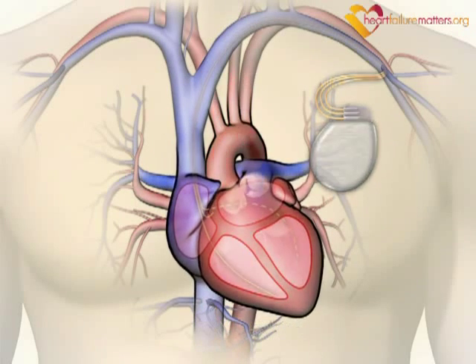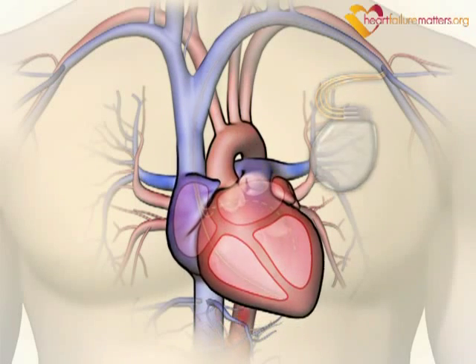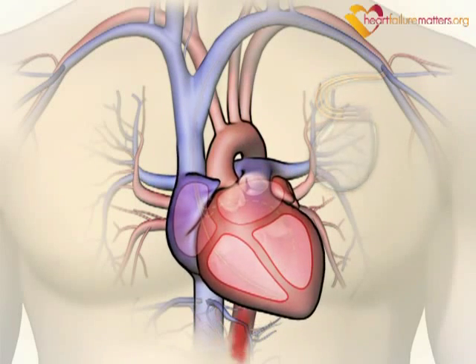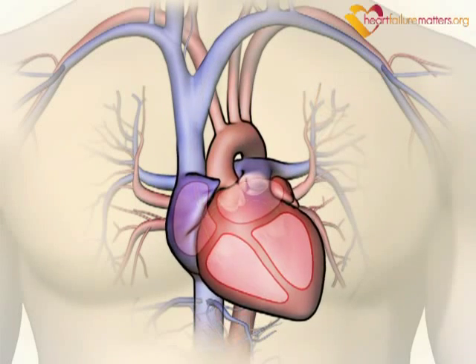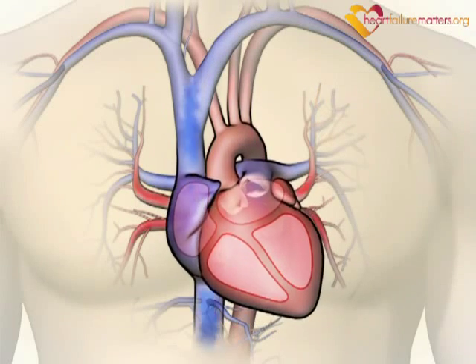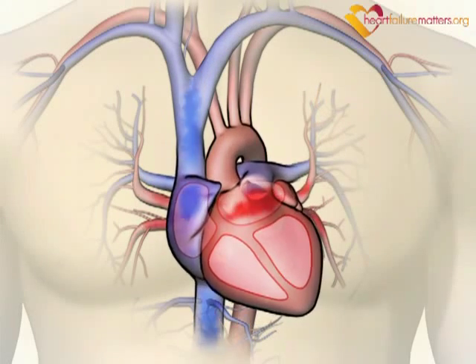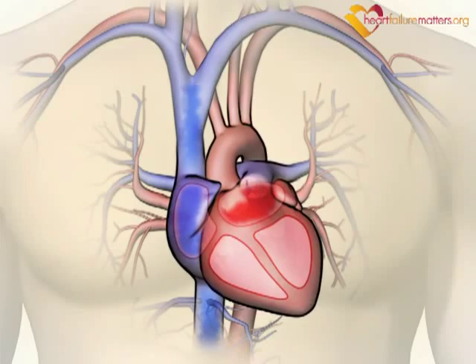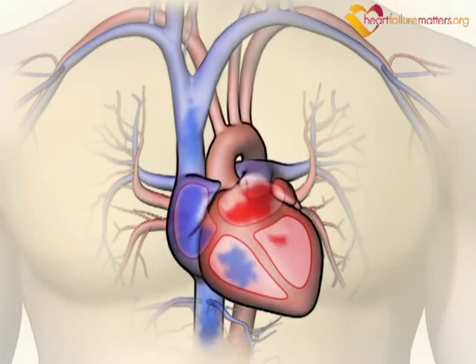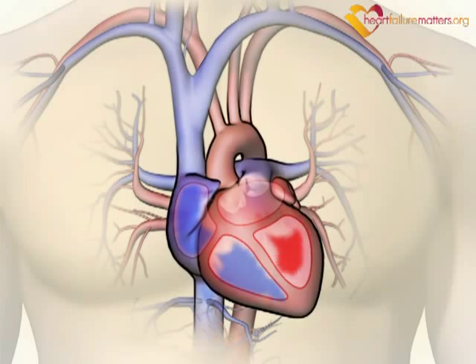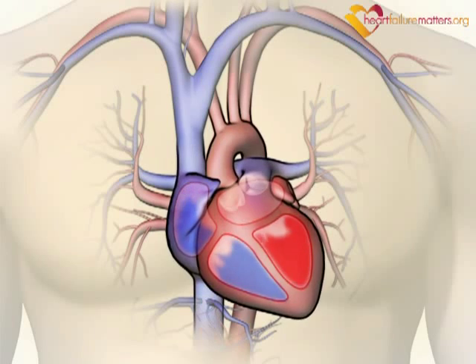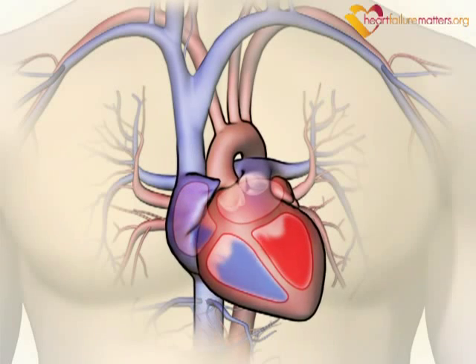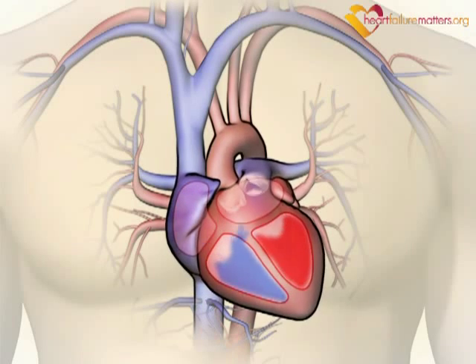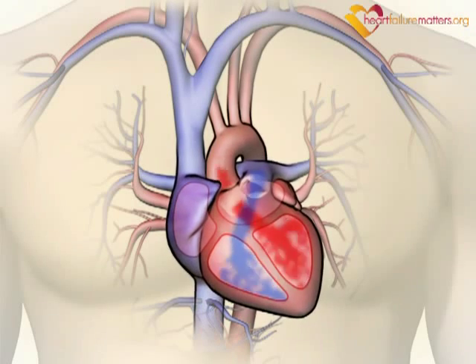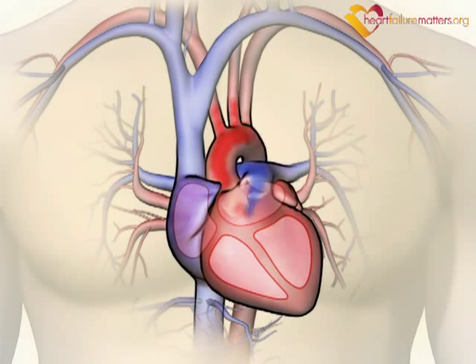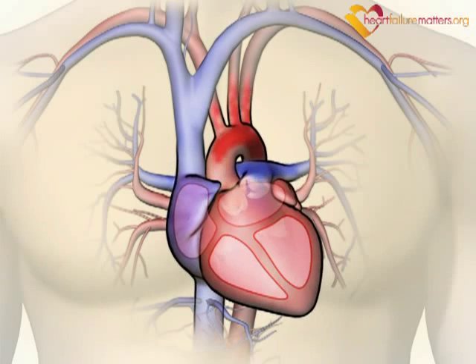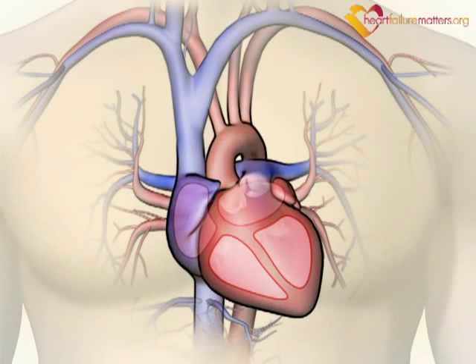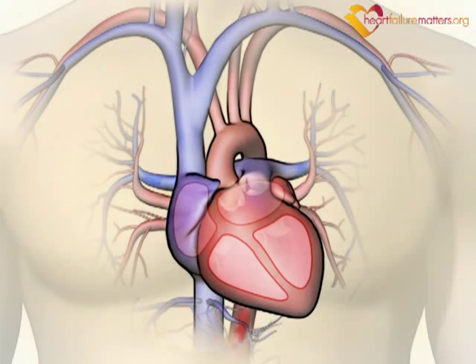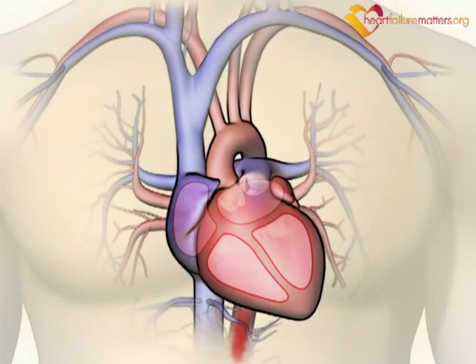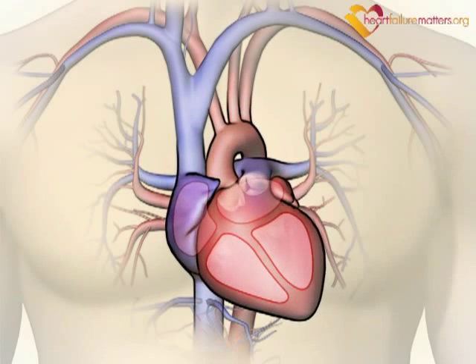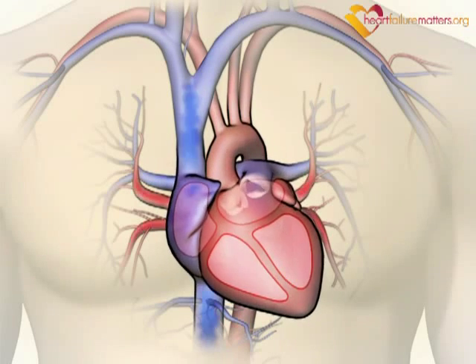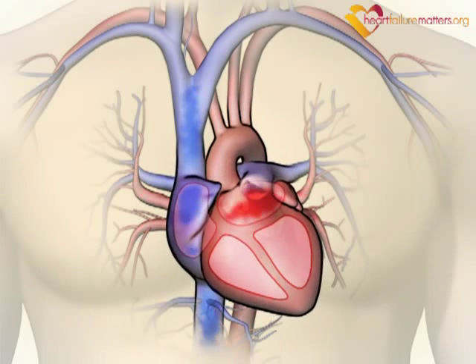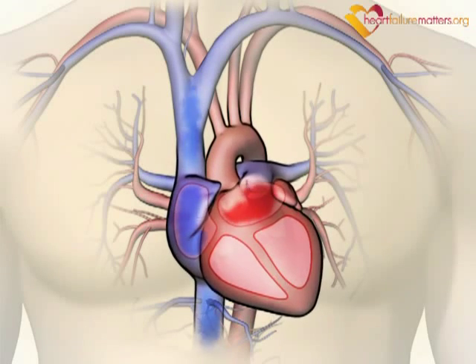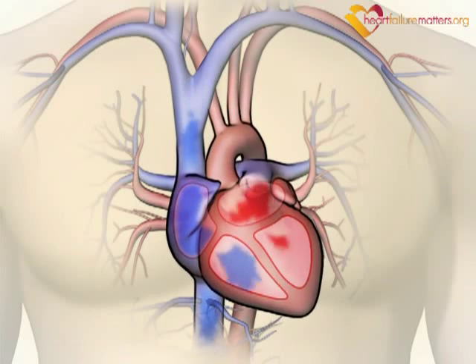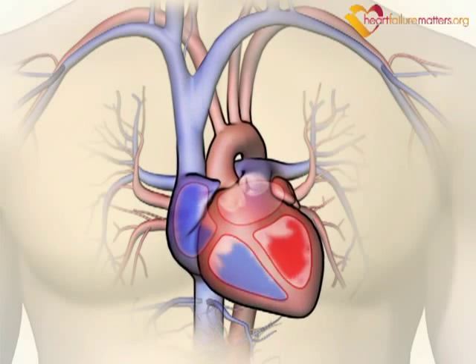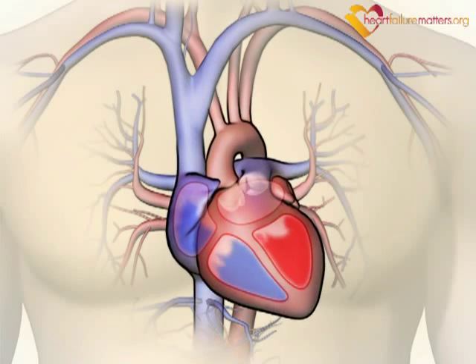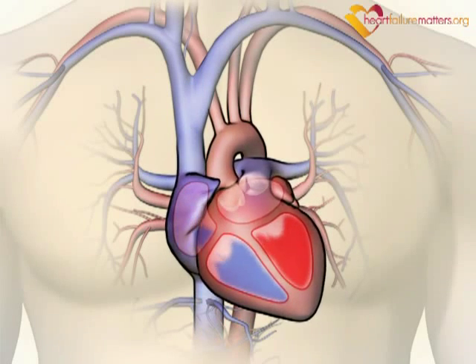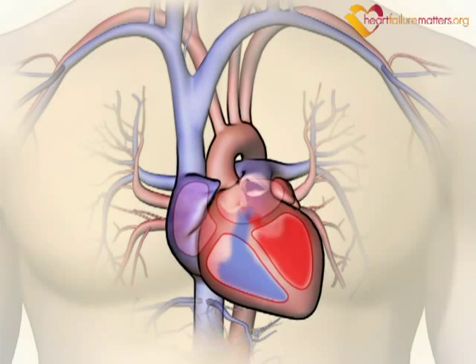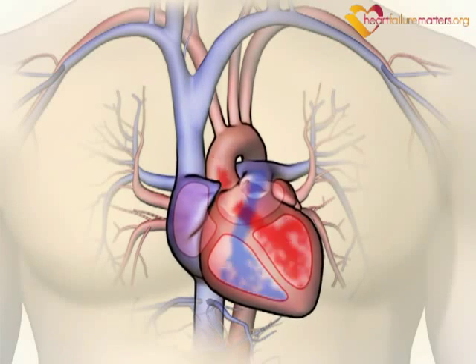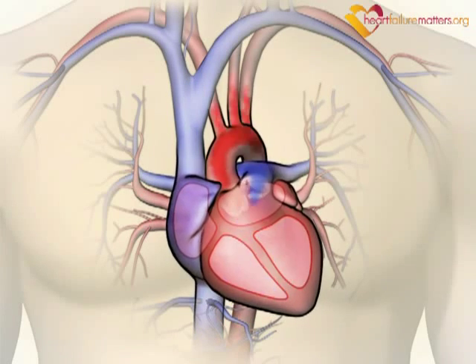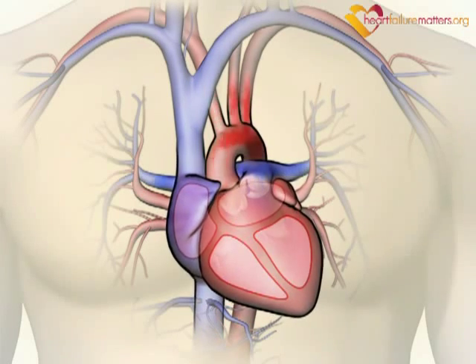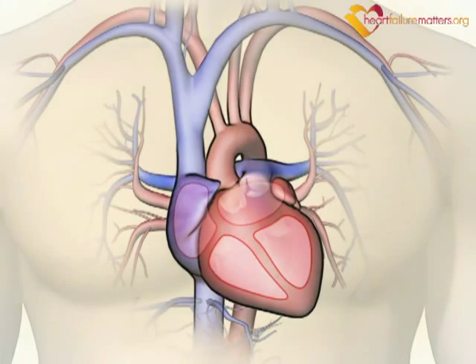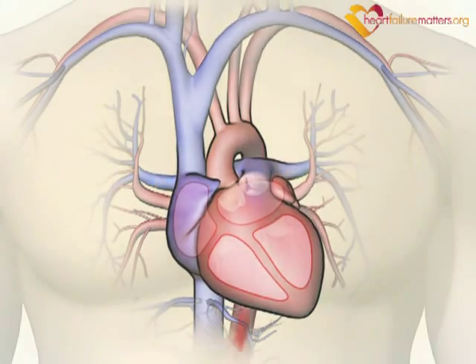Devices are an important treatment option for people with heart failure. You can discuss whether they are suitable to treat your condition with your doctor.